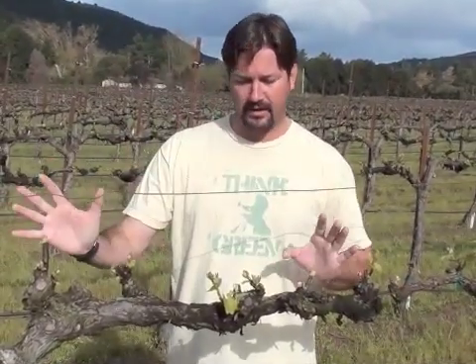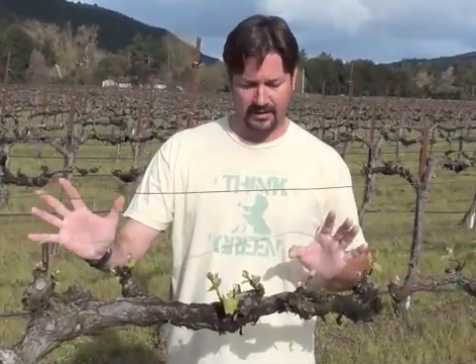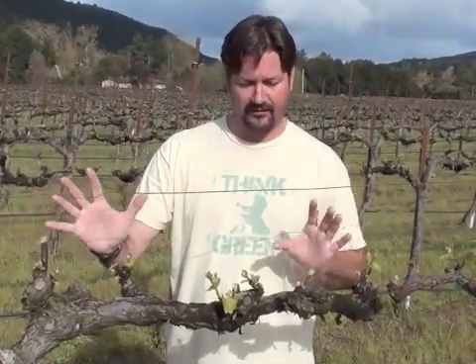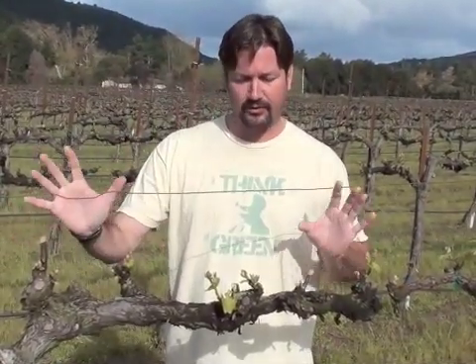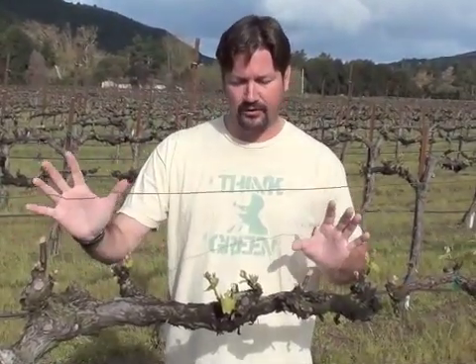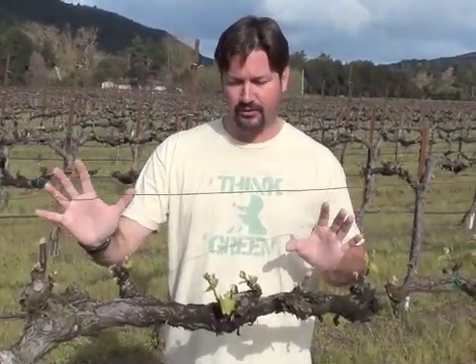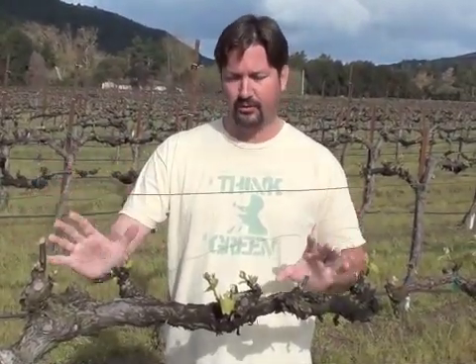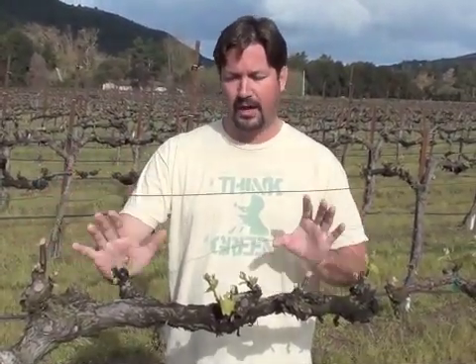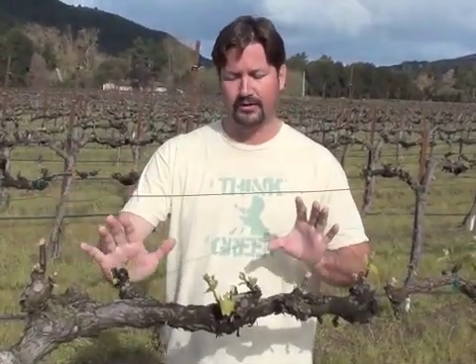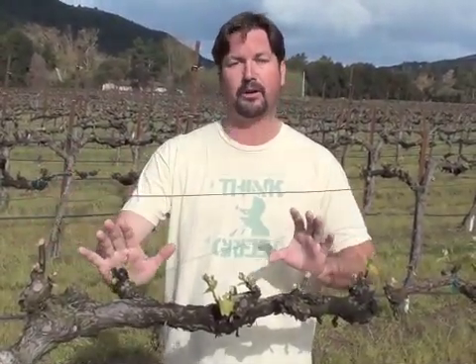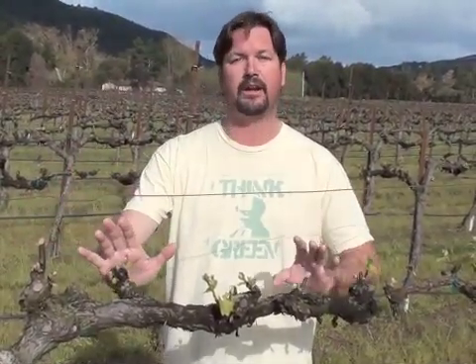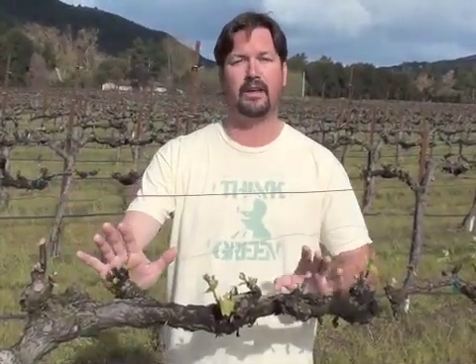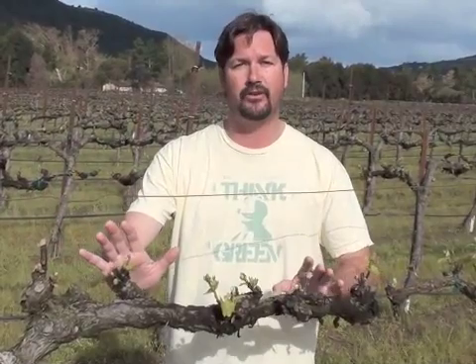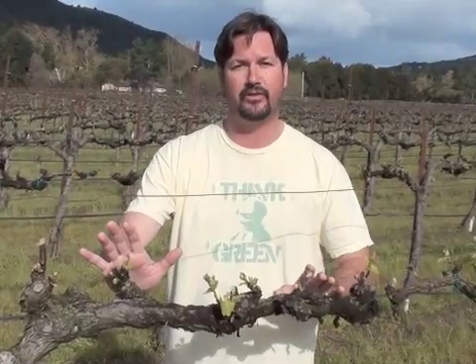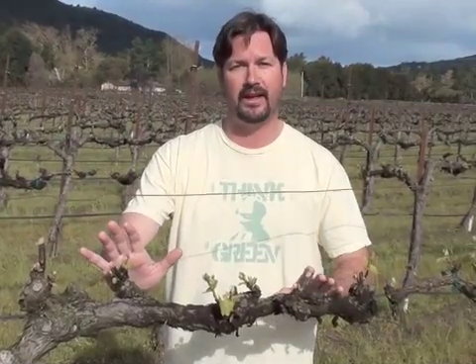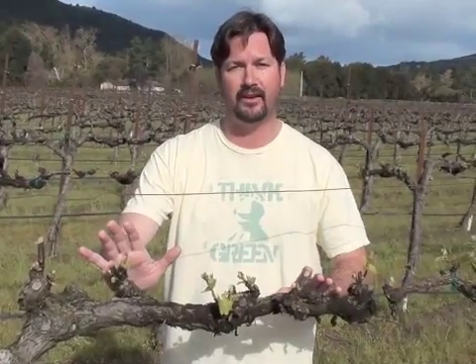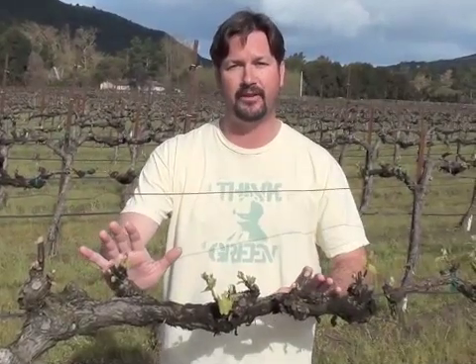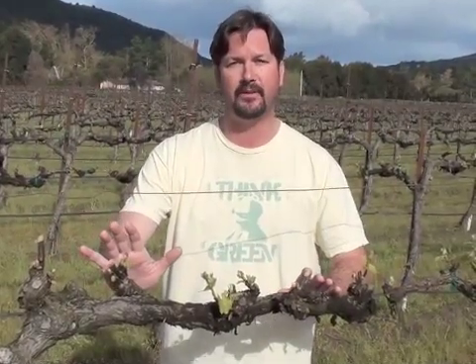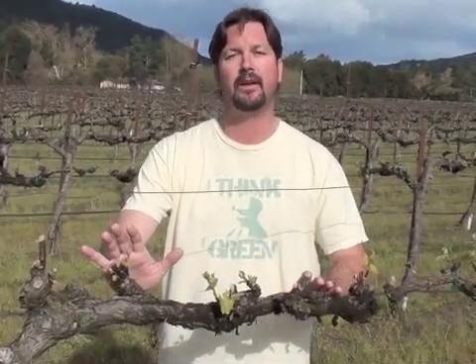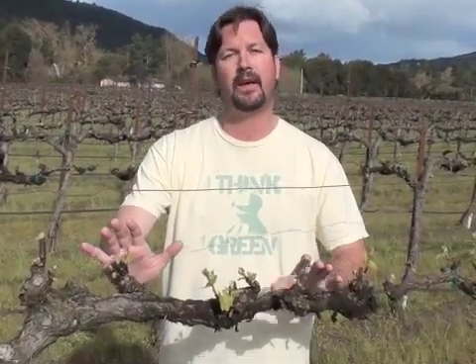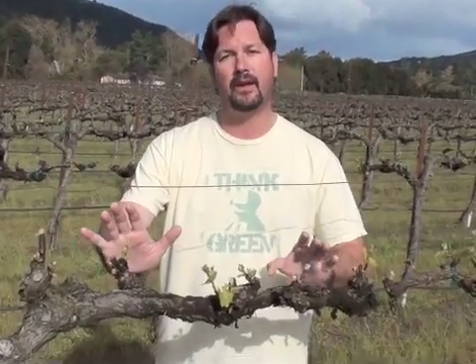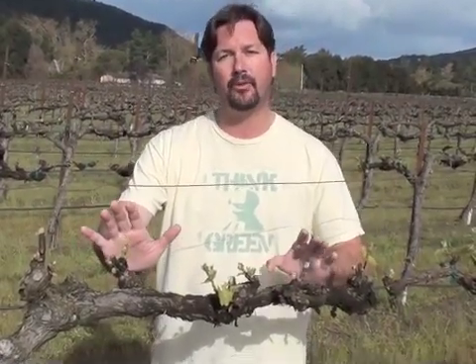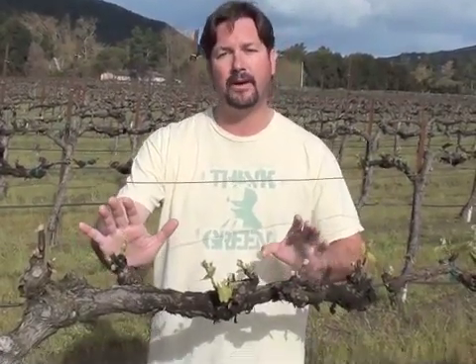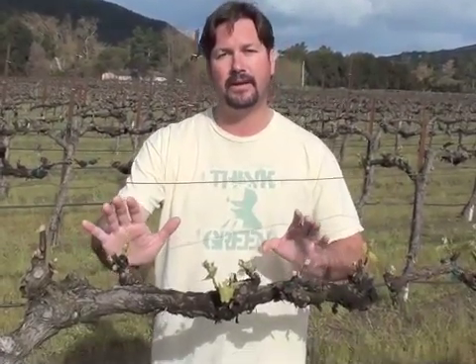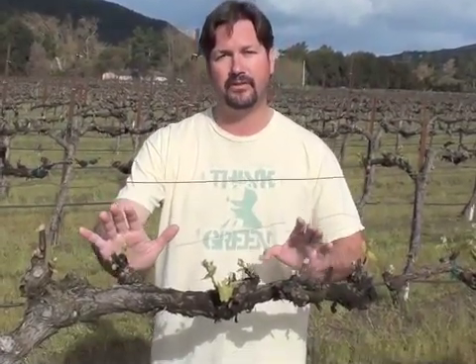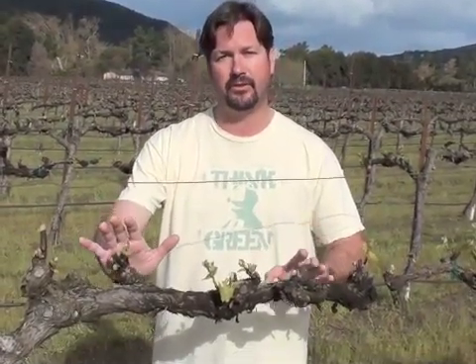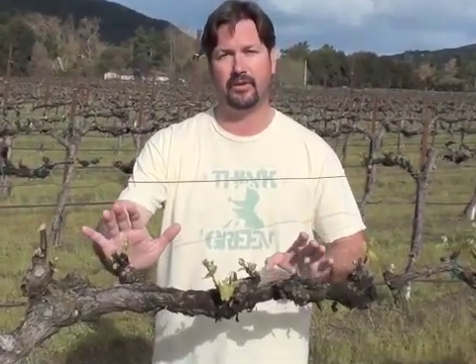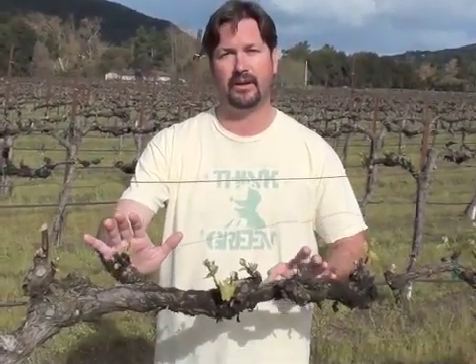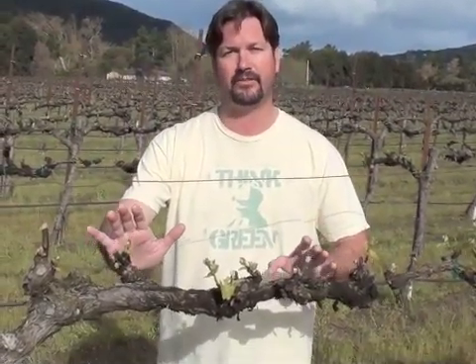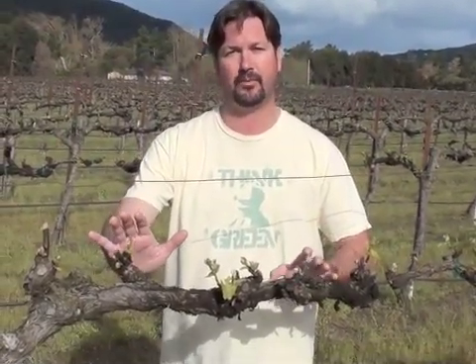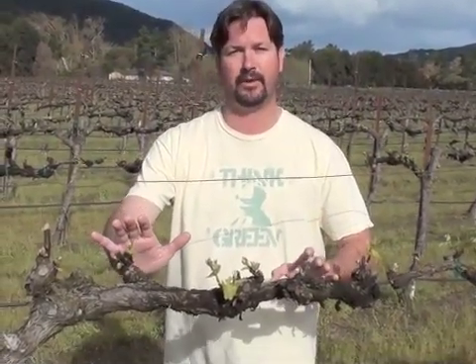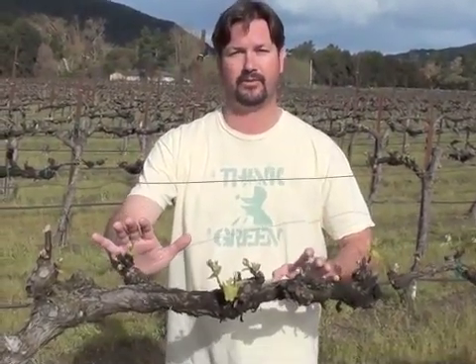Without any further ado, I just wanted to introduce you to Henry, and I hope to see you in the next couple of weeks.